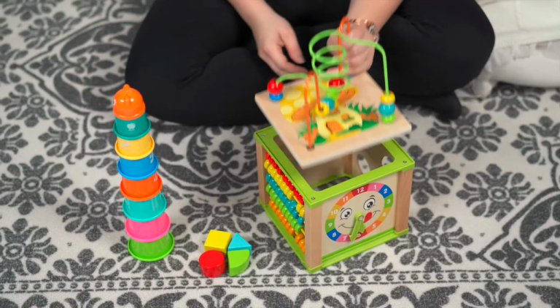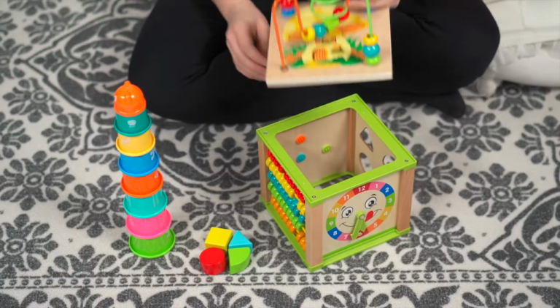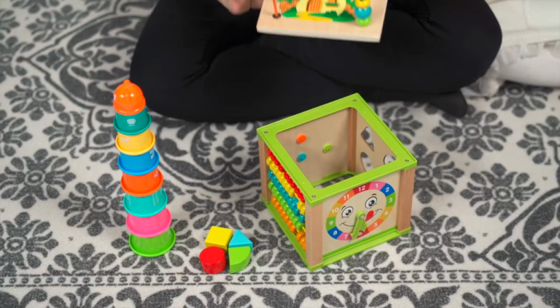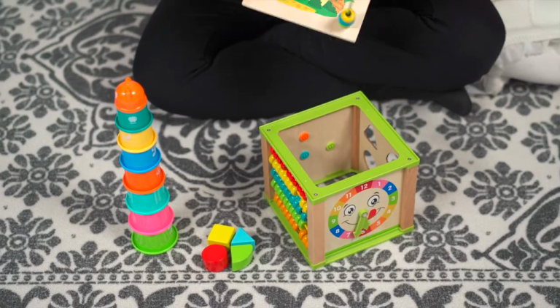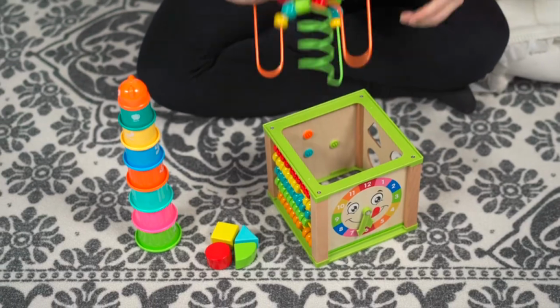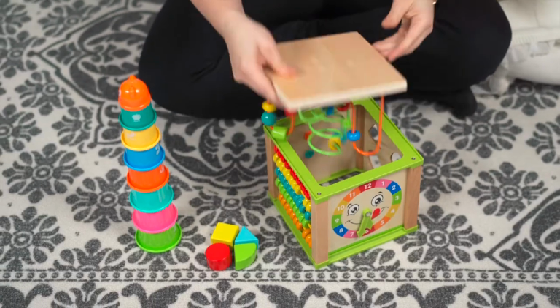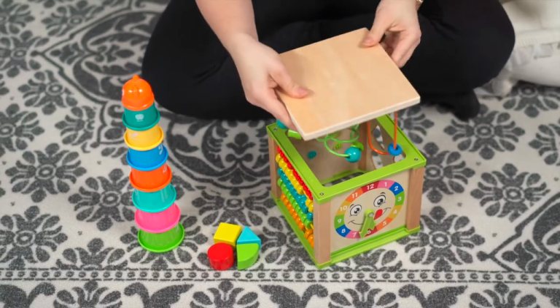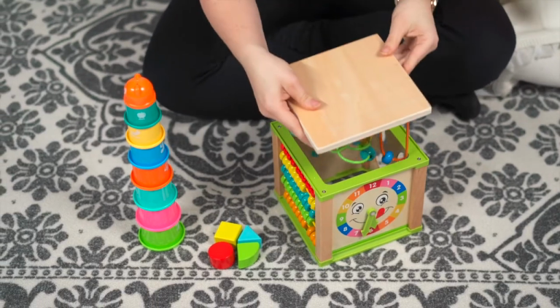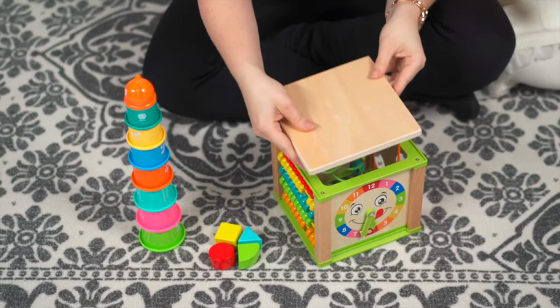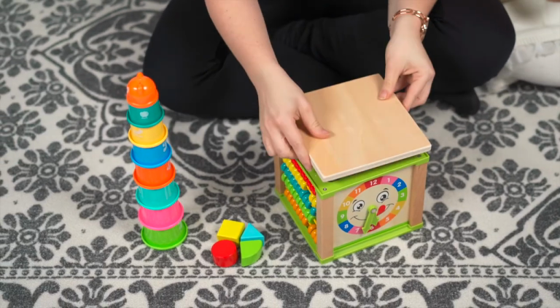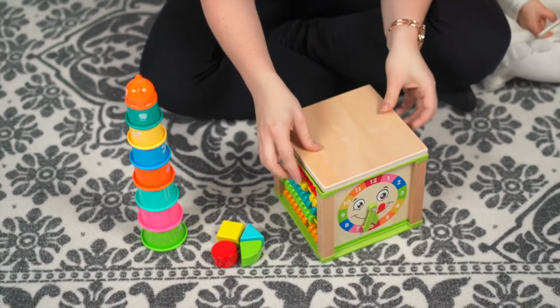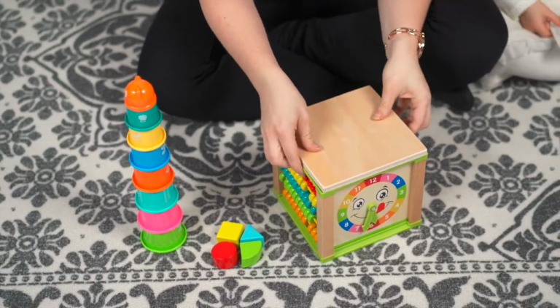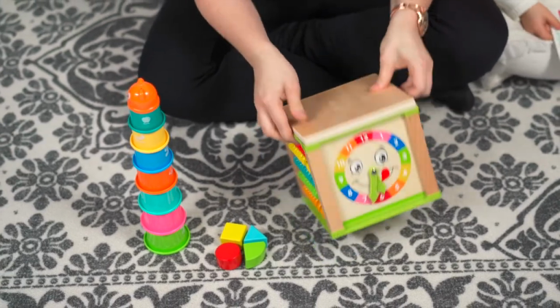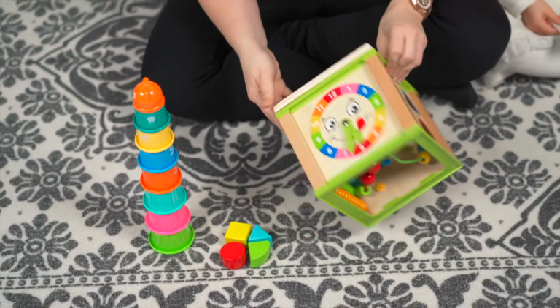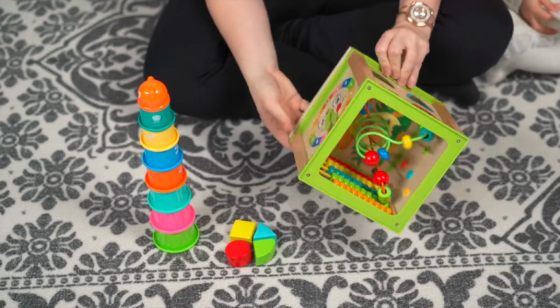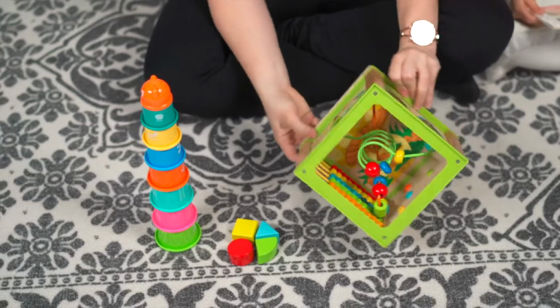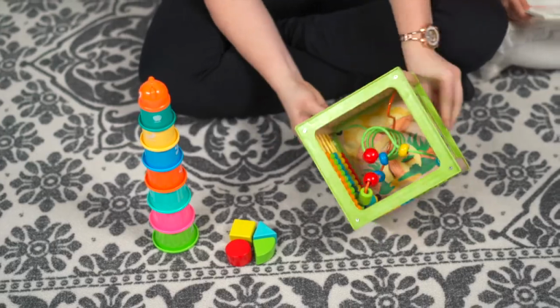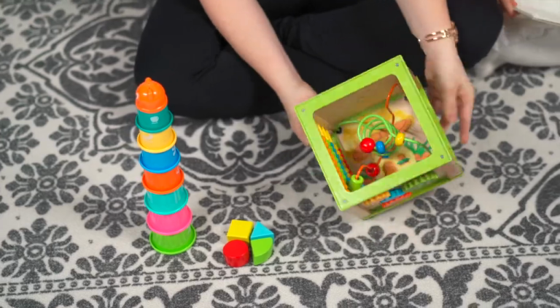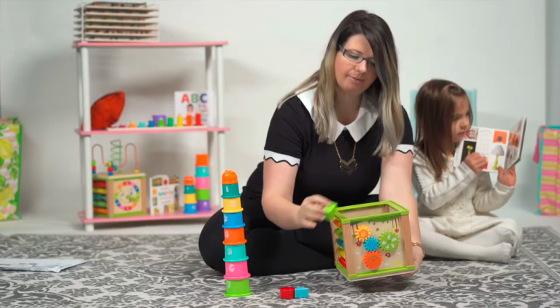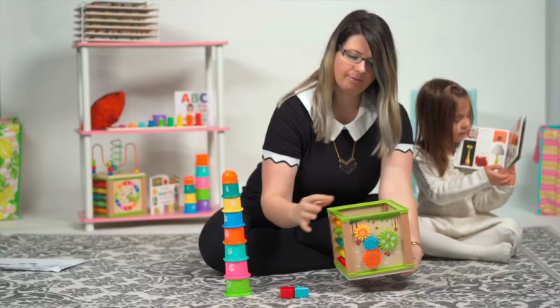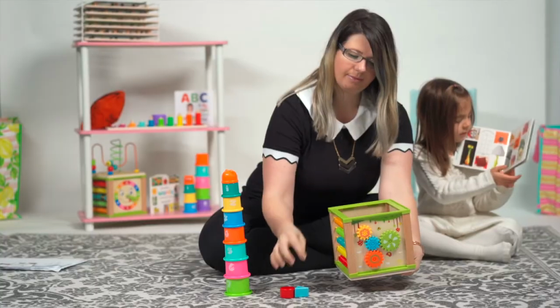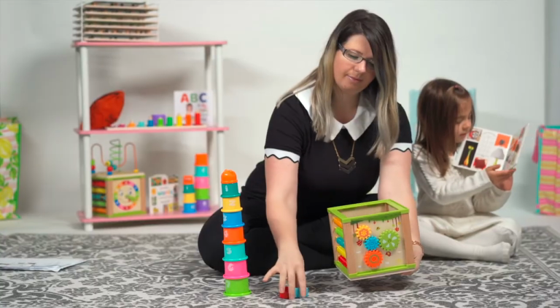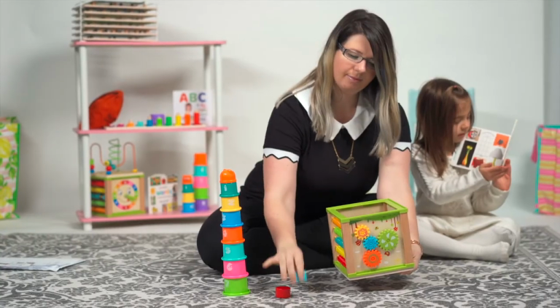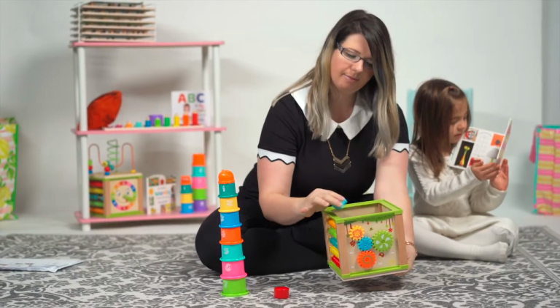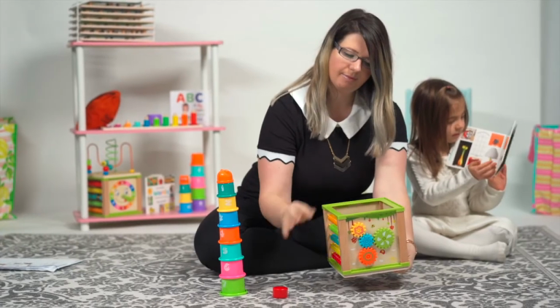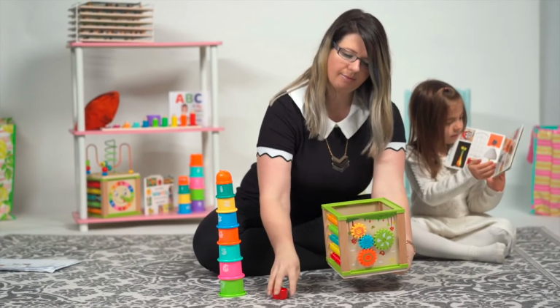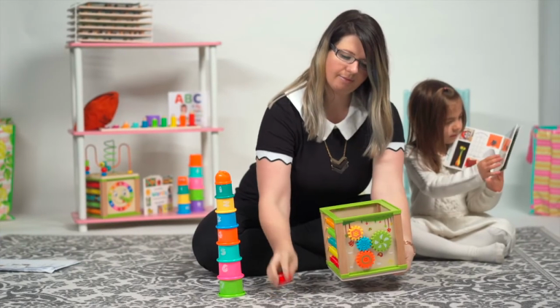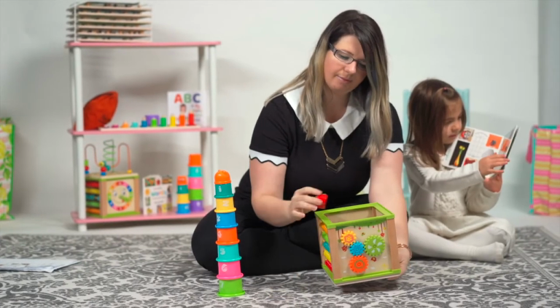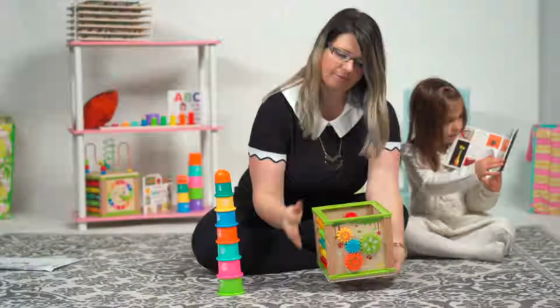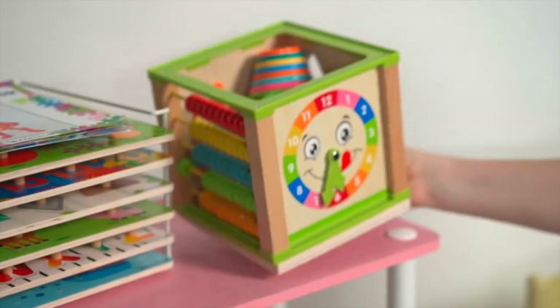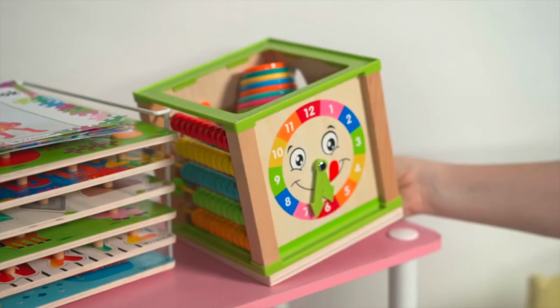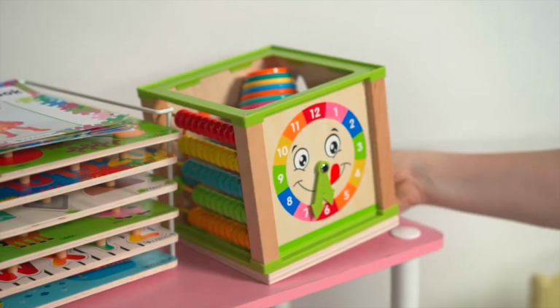All done? The toys all clean up and store neatly so they're out of the way when not being played with.